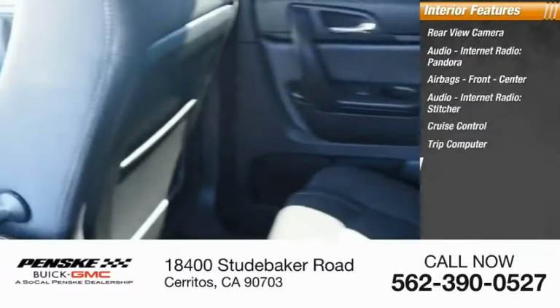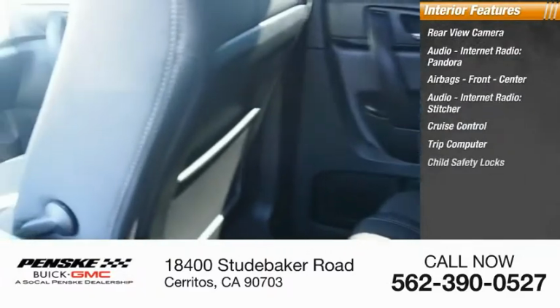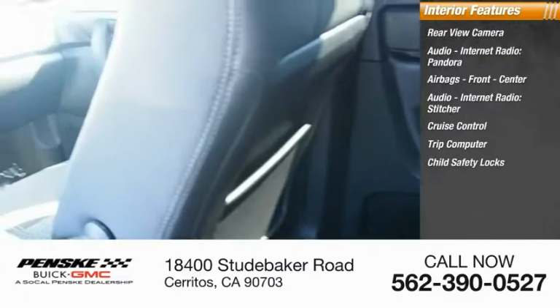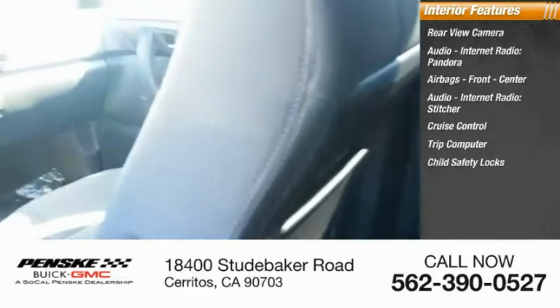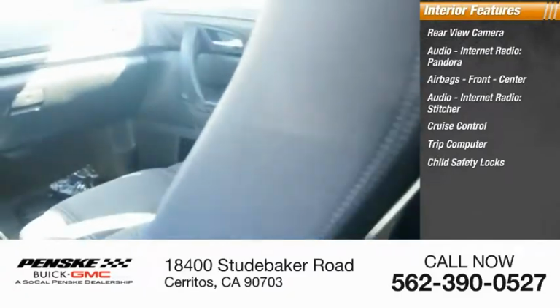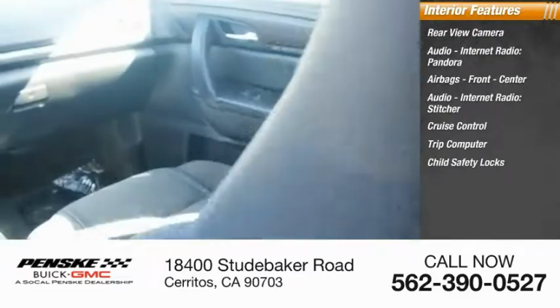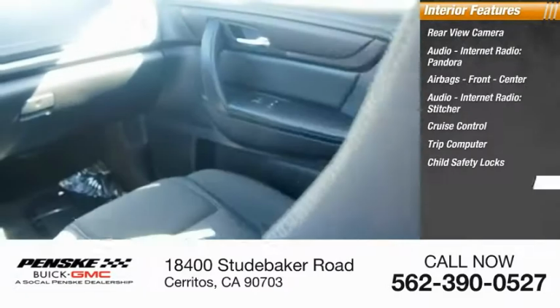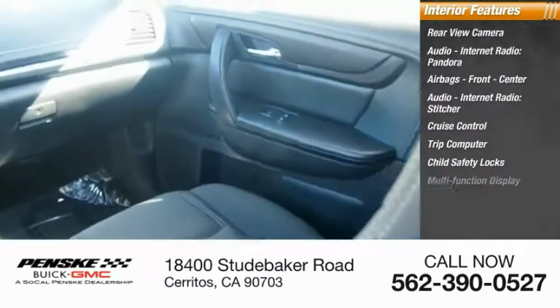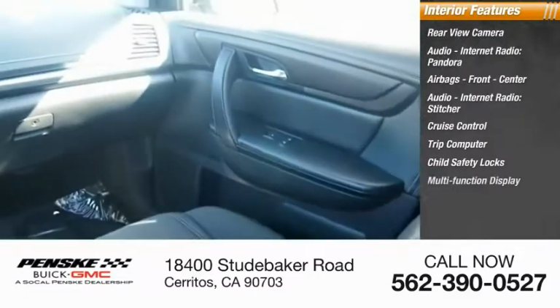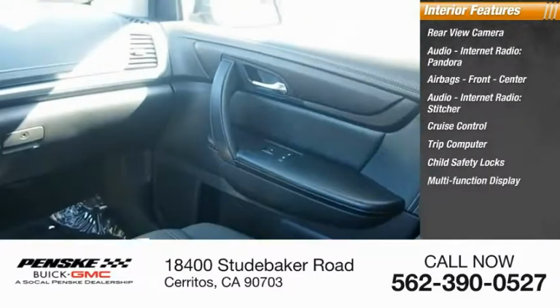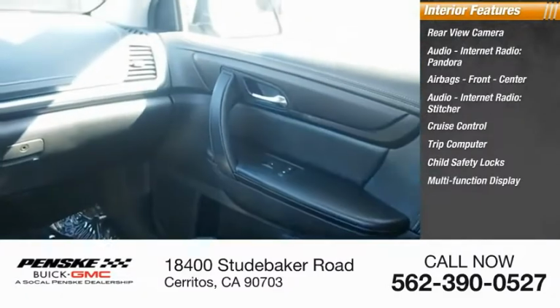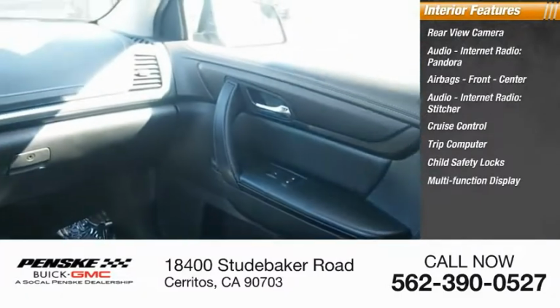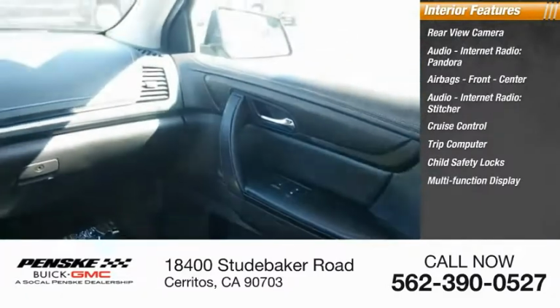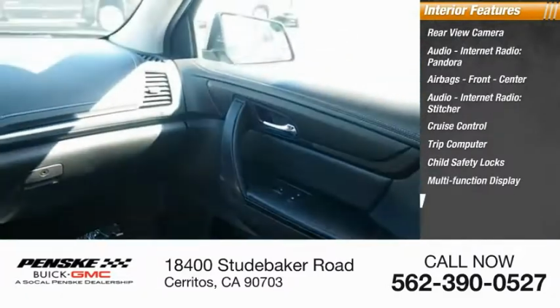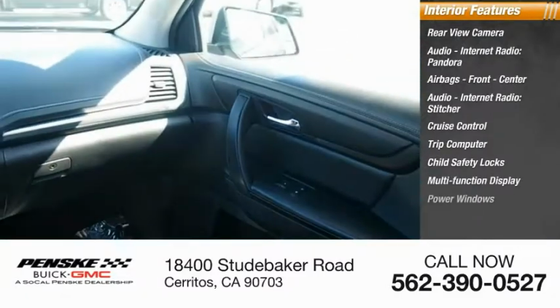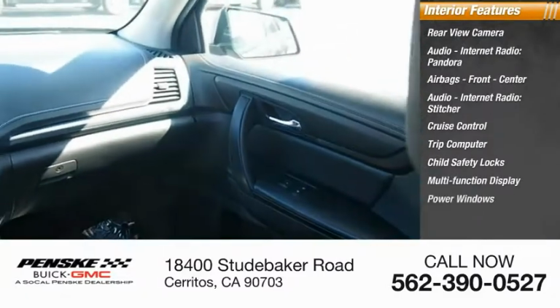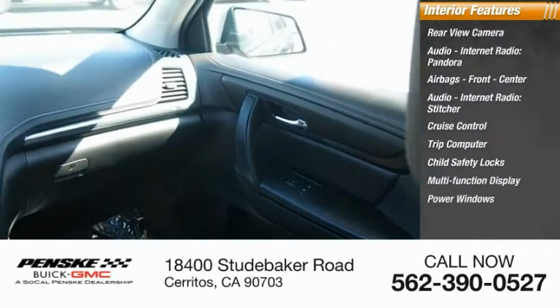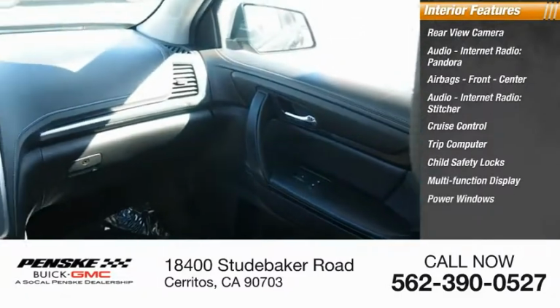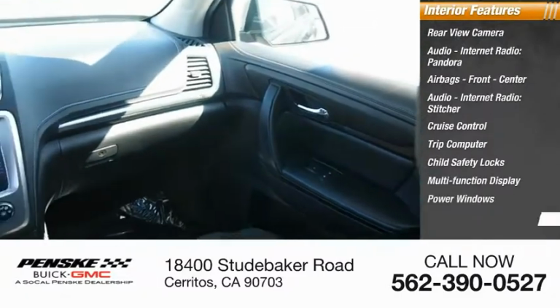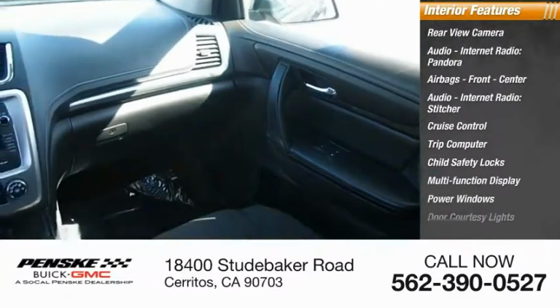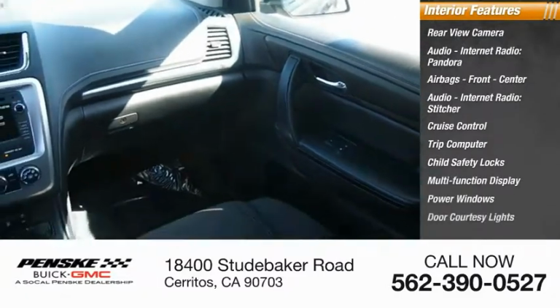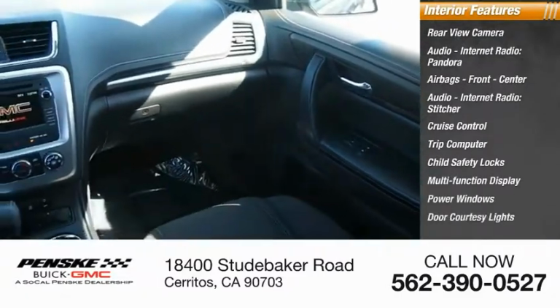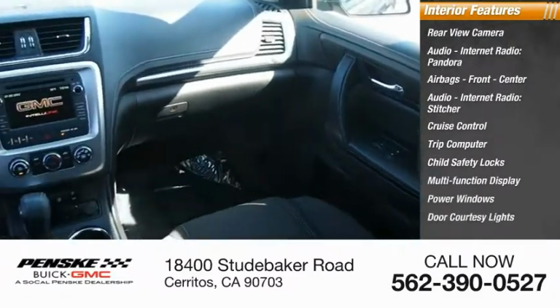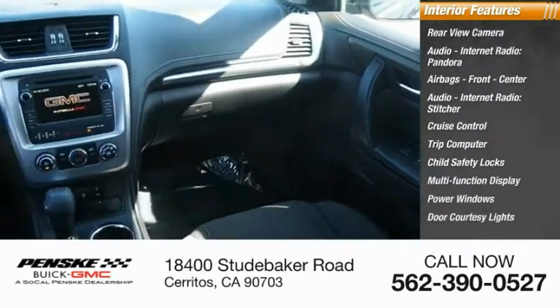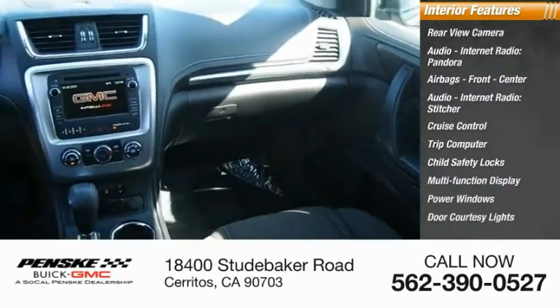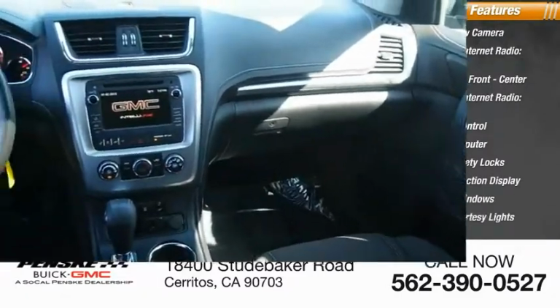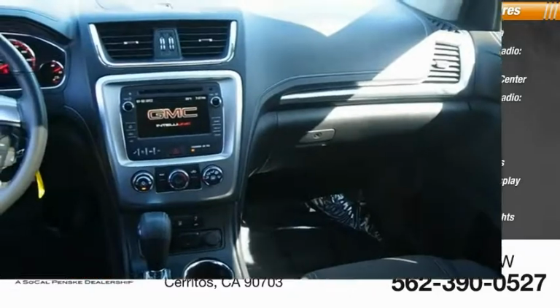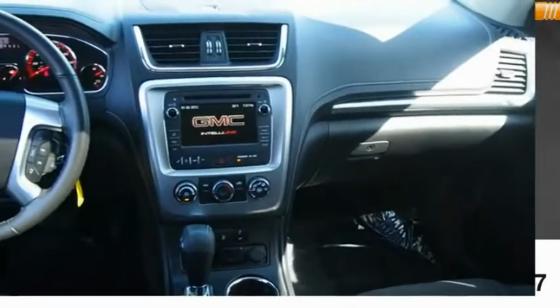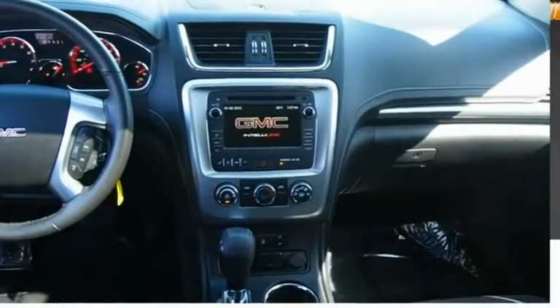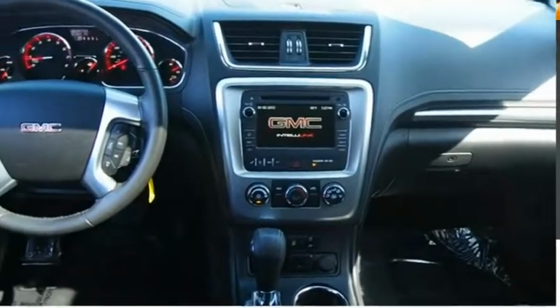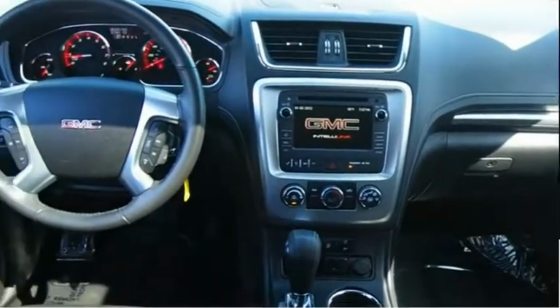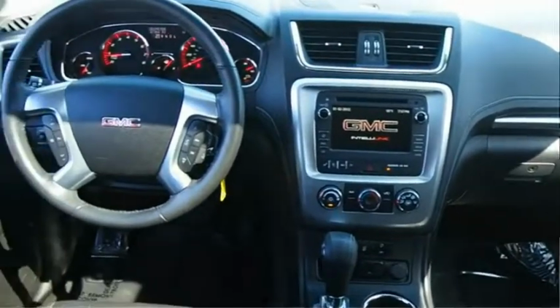Also featured are child safety locks, multi-function display, power windows, and door courtesy lights. Come see the car for yourself.